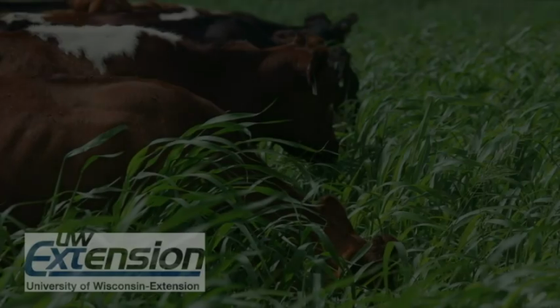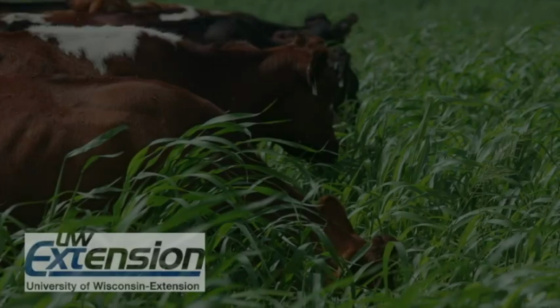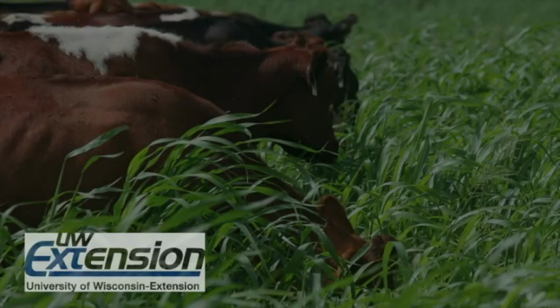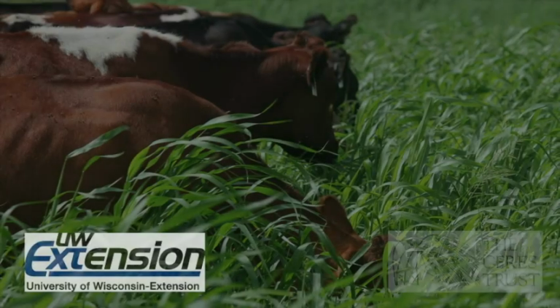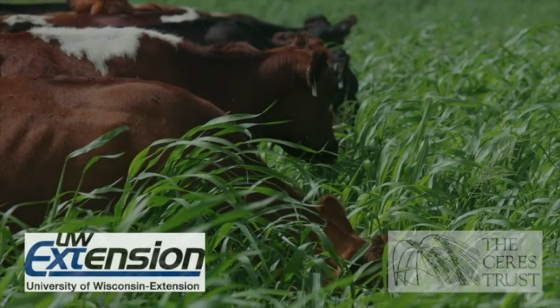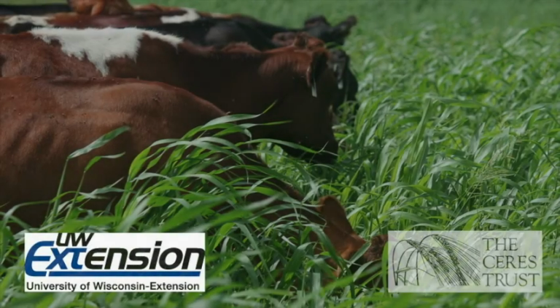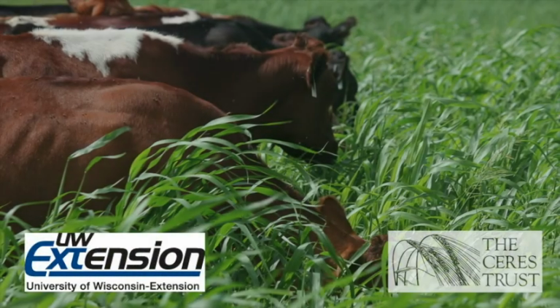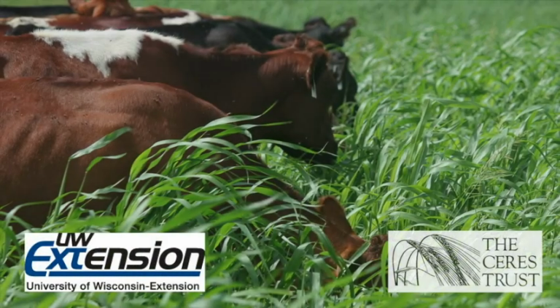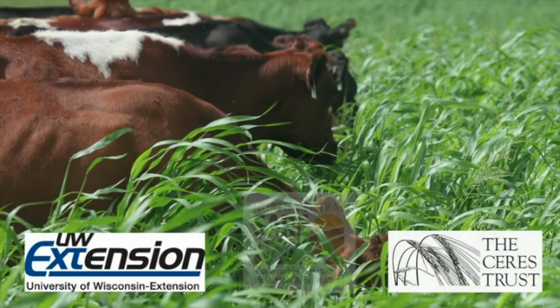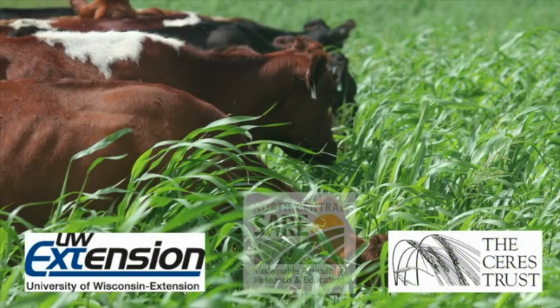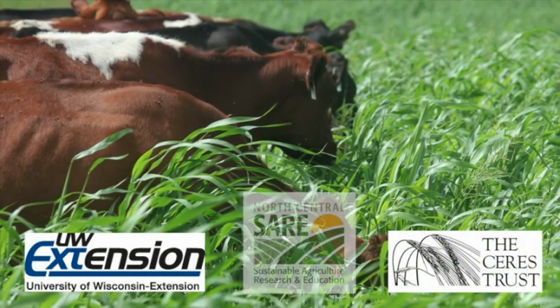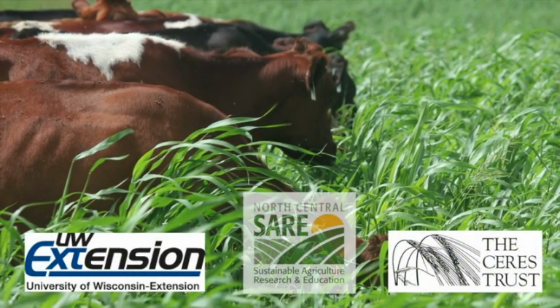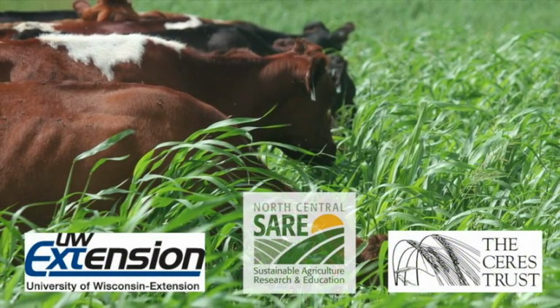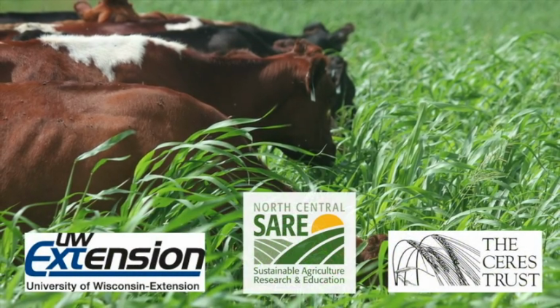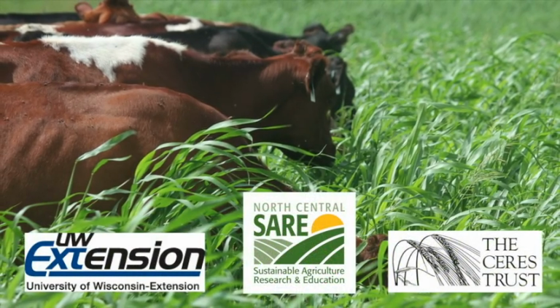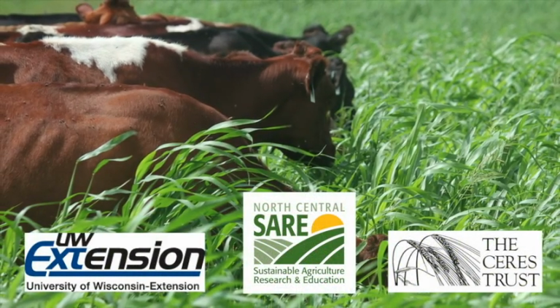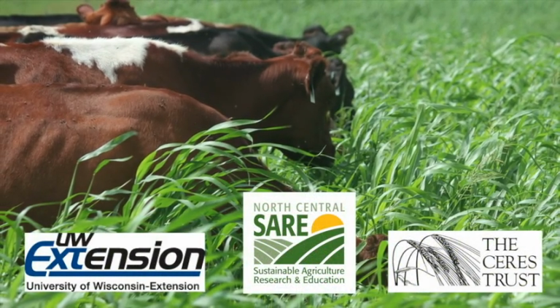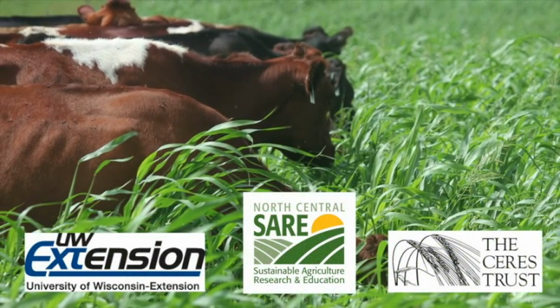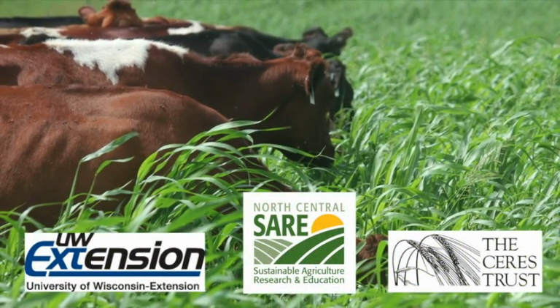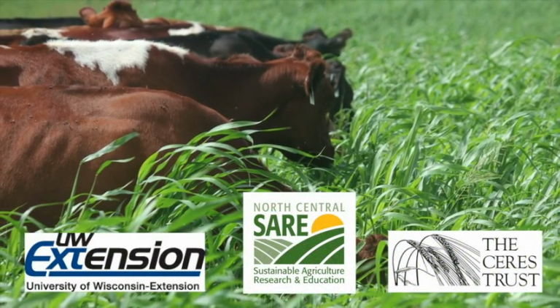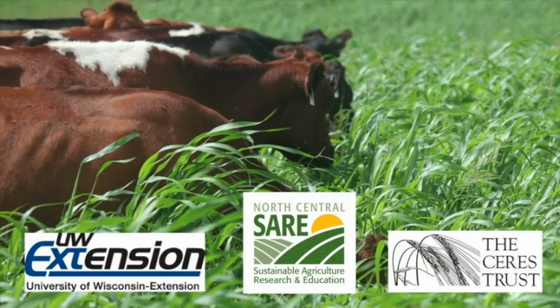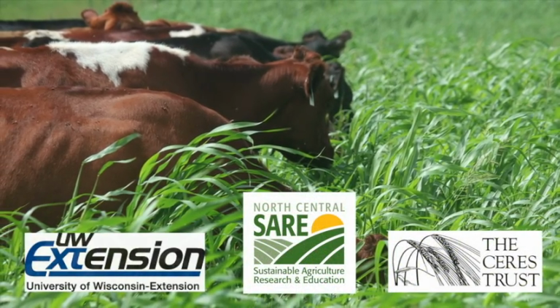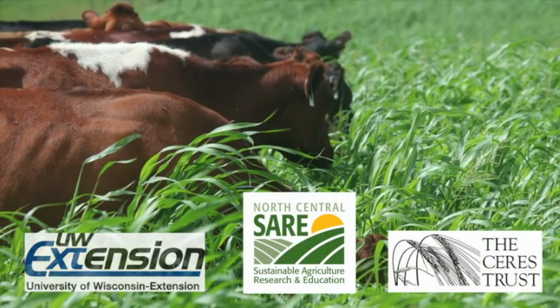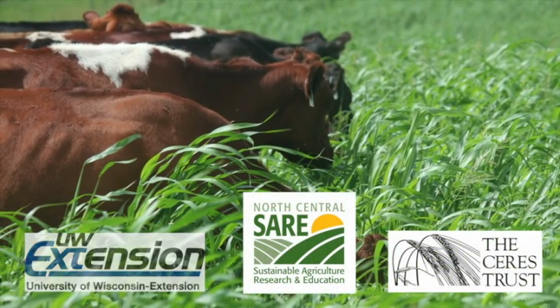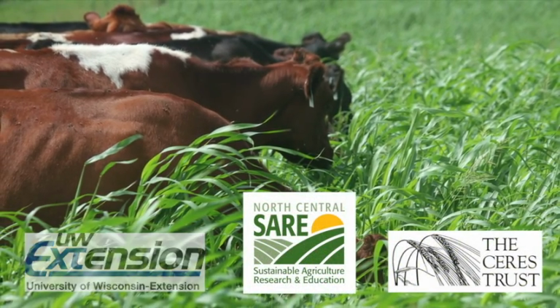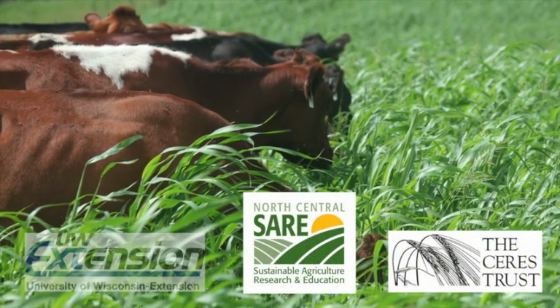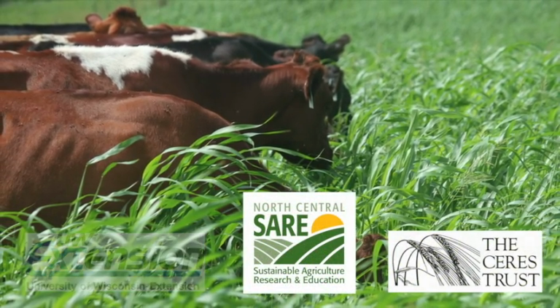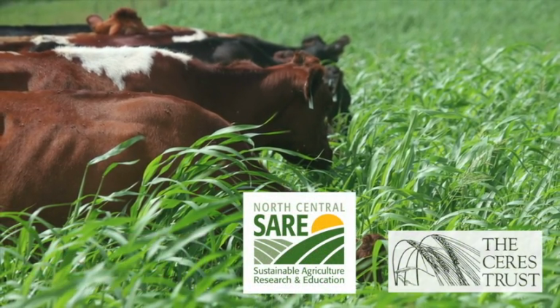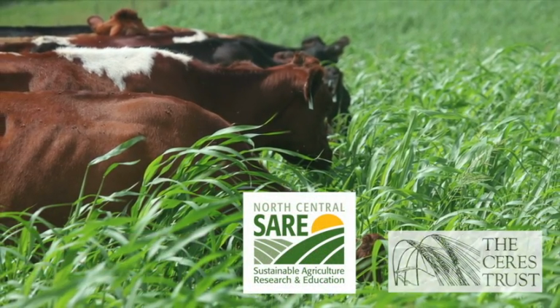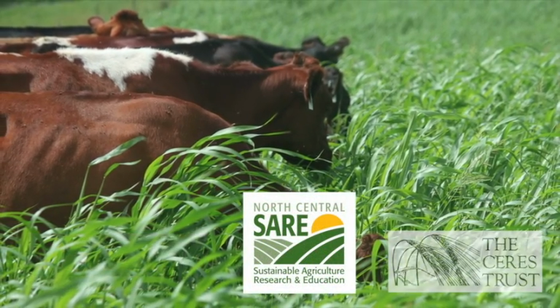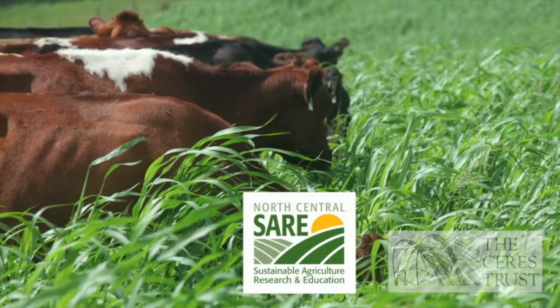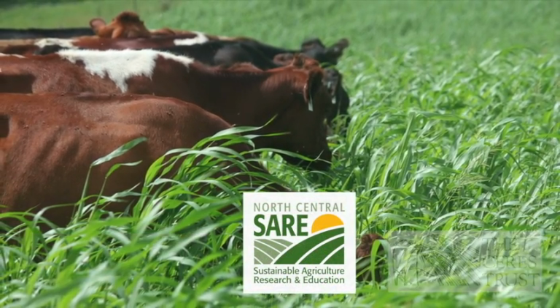We've explored what farmers mean when they talk about mob grazing, now let's hear why they mob graze.